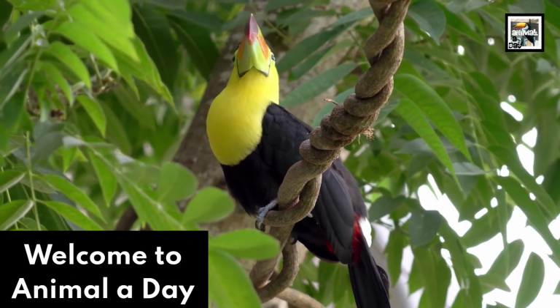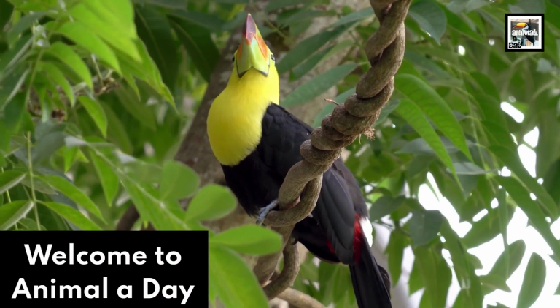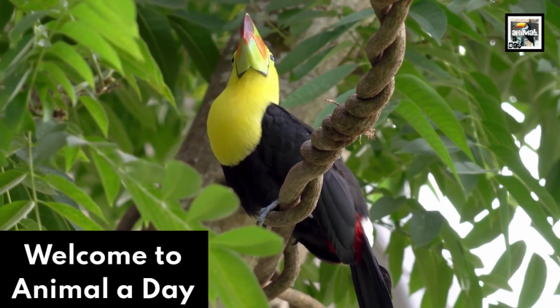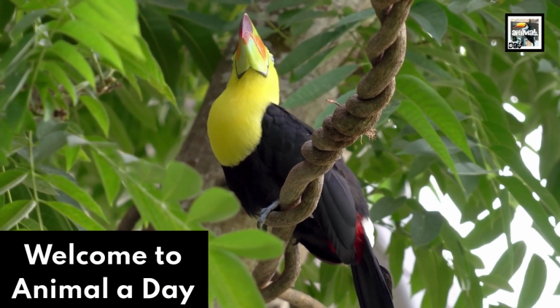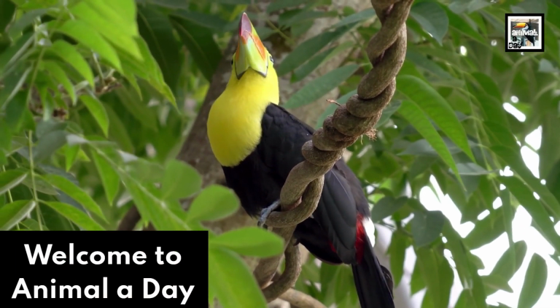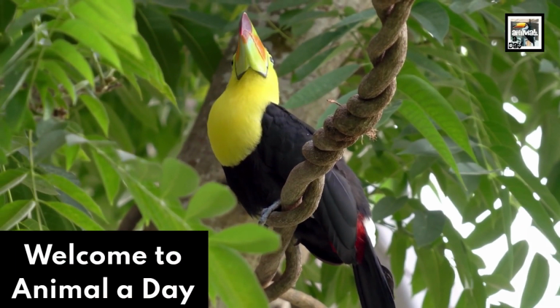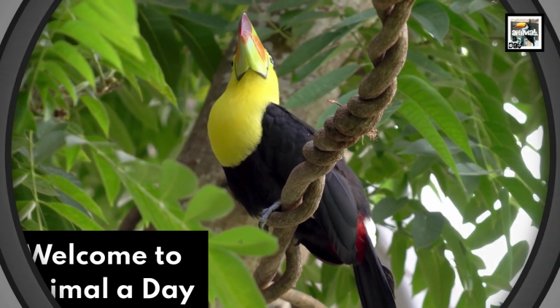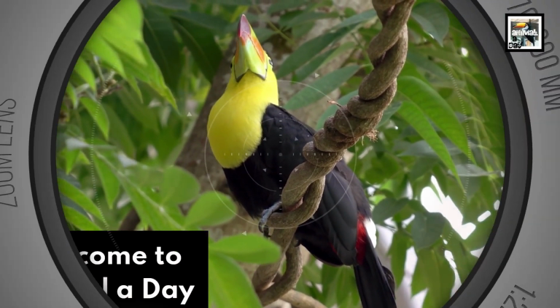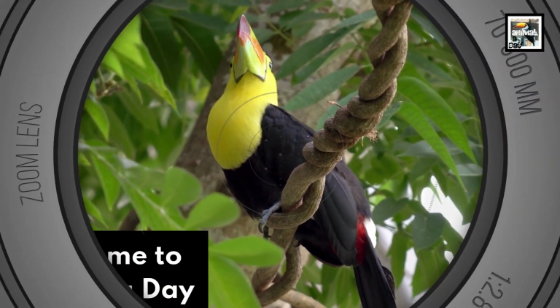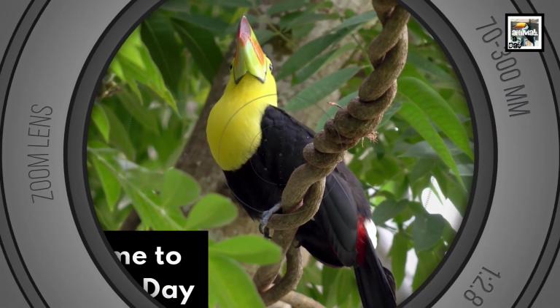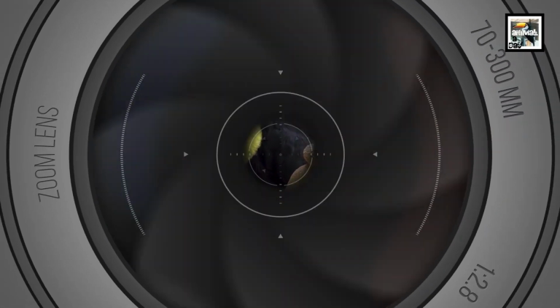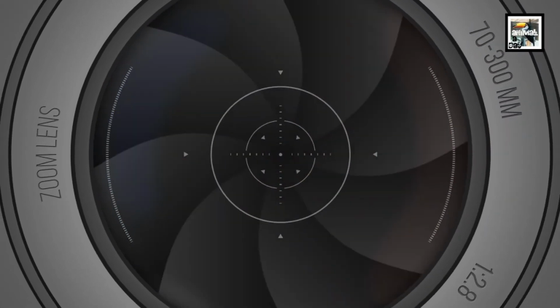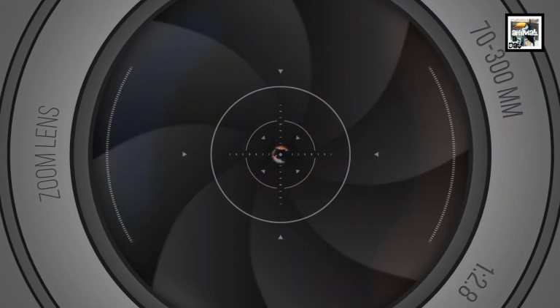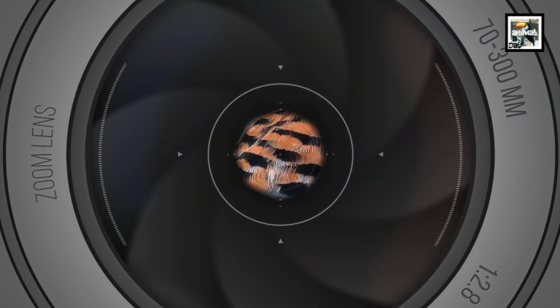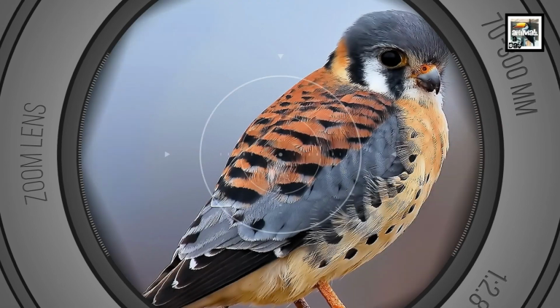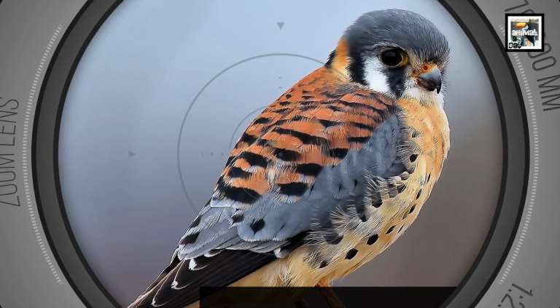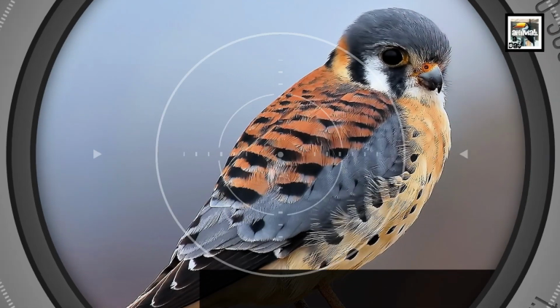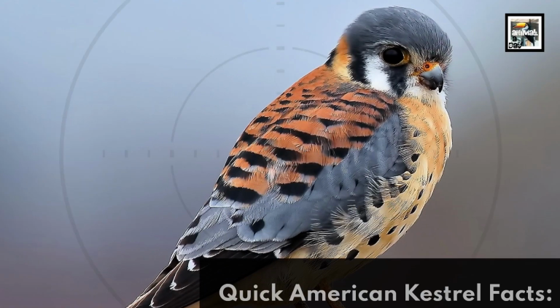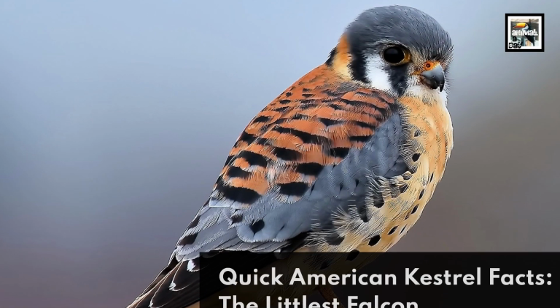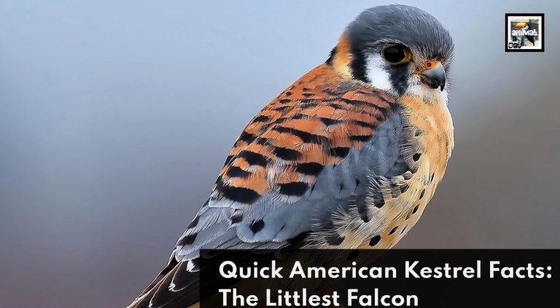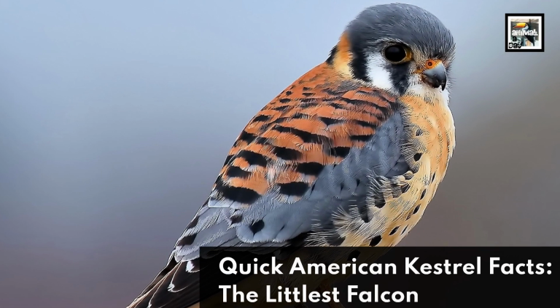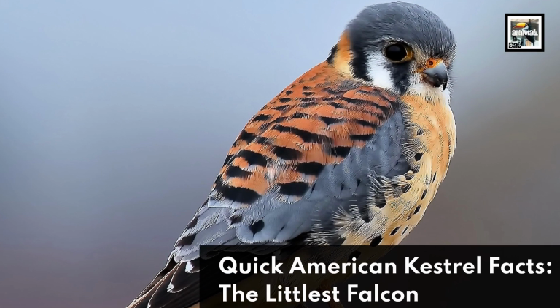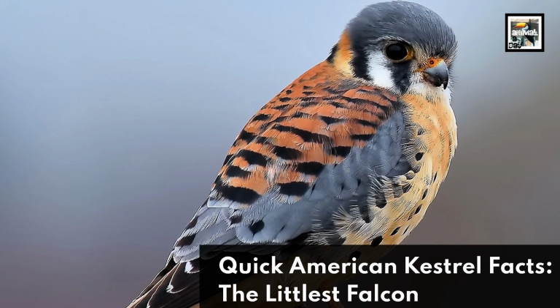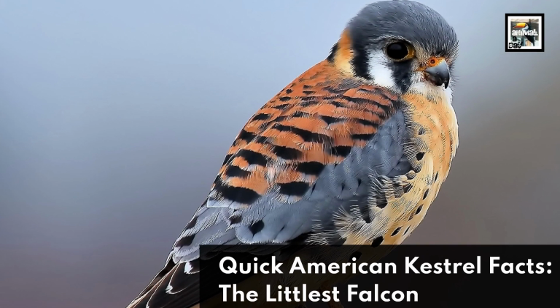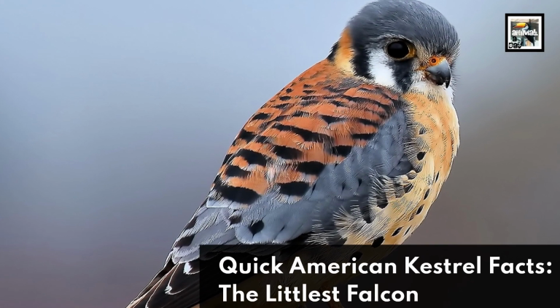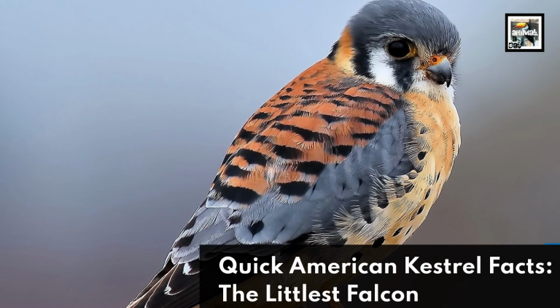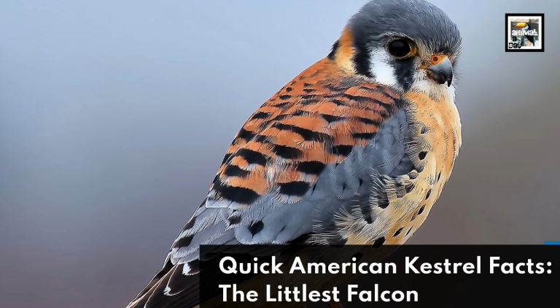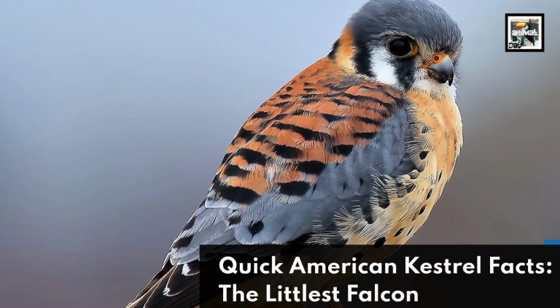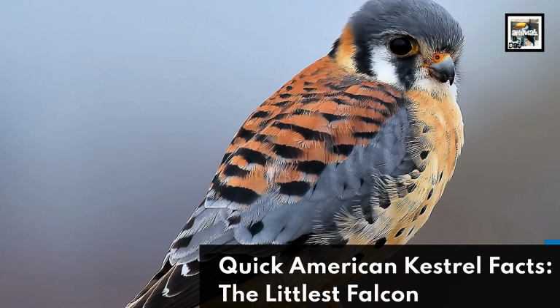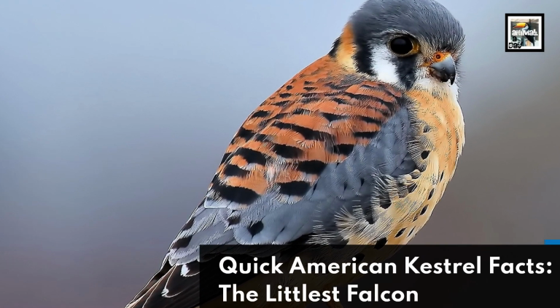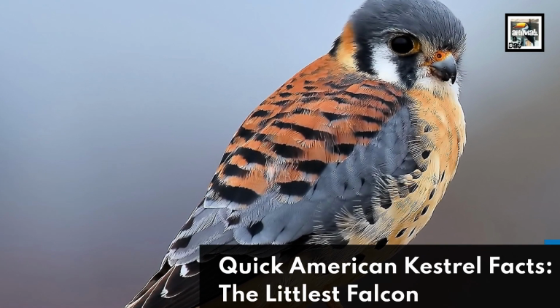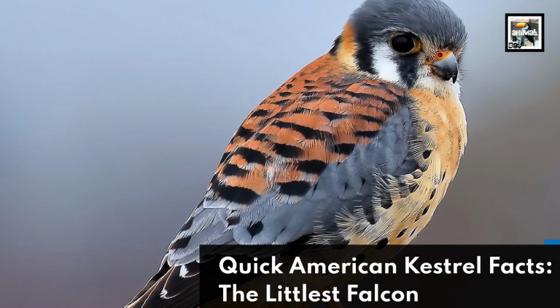Welcome to Animal A Day. Quick American Kestrel Facts: The Littlest Falcon.